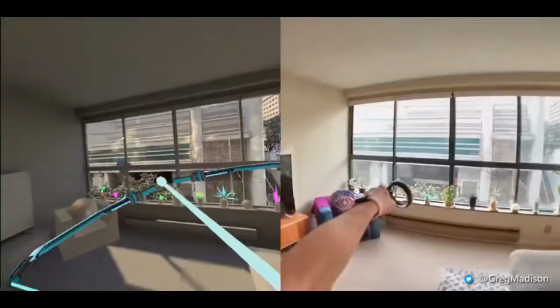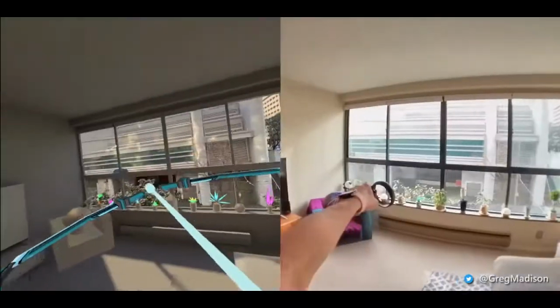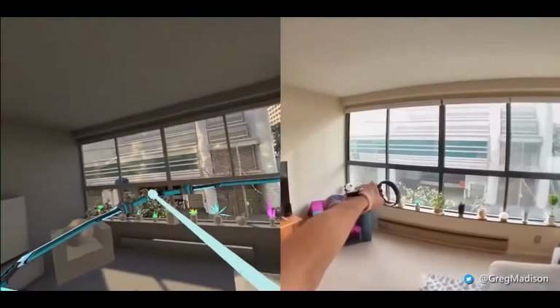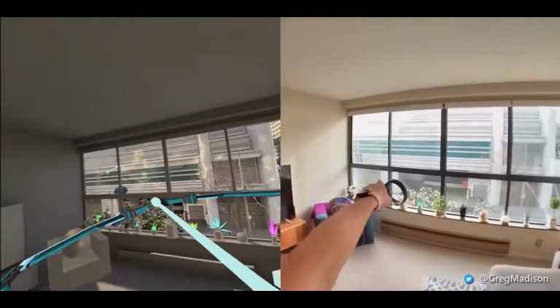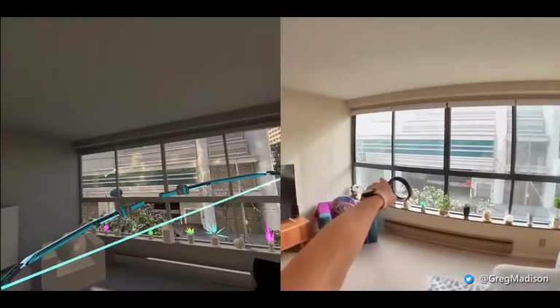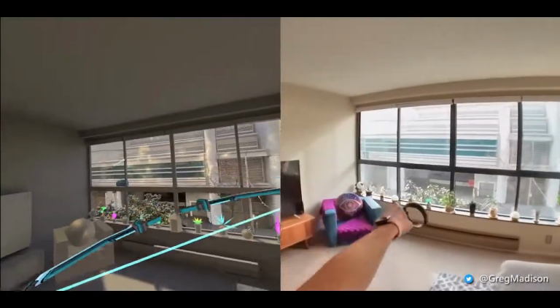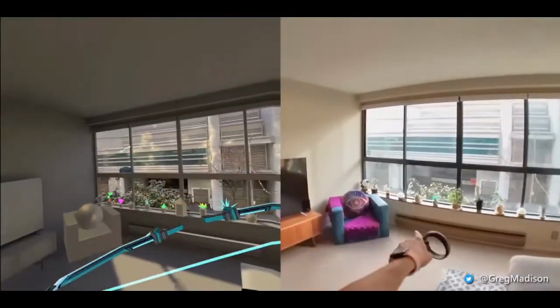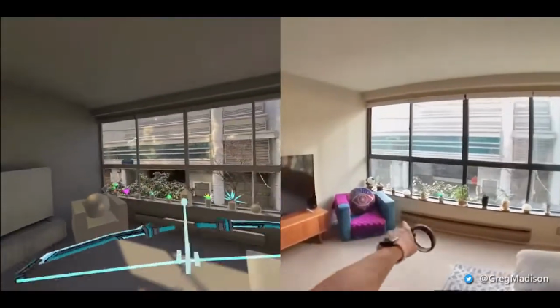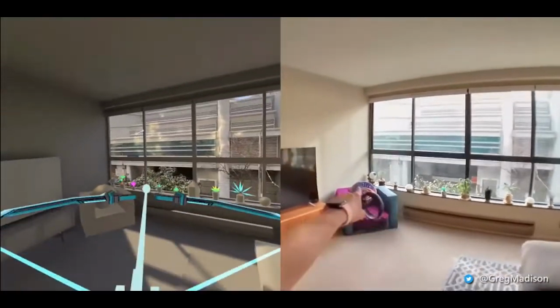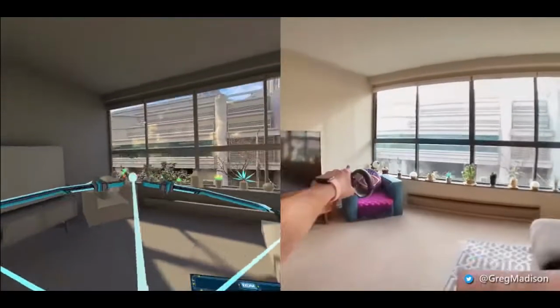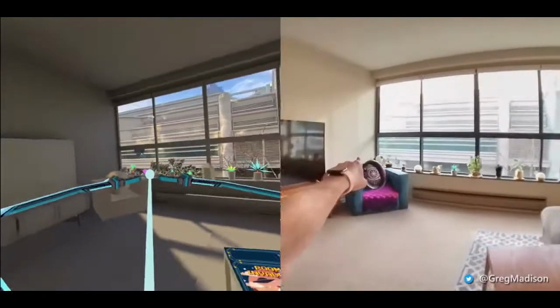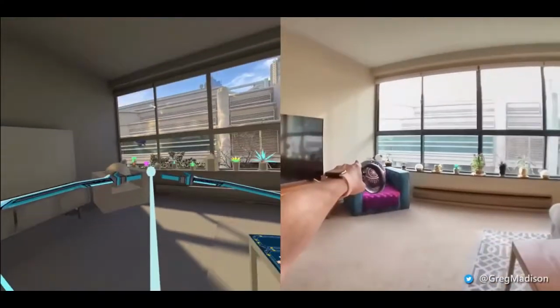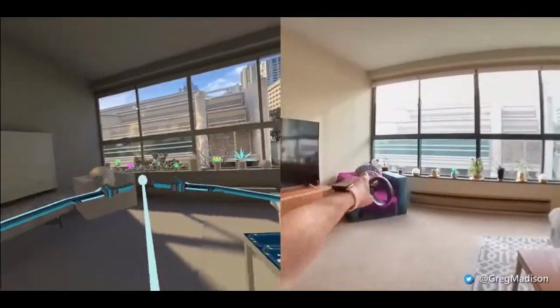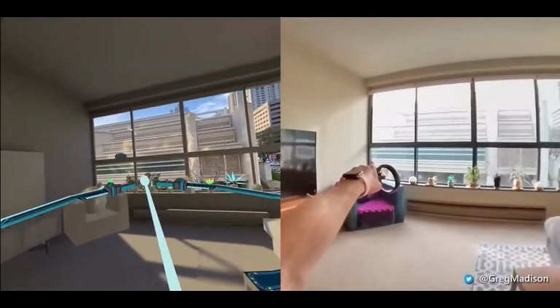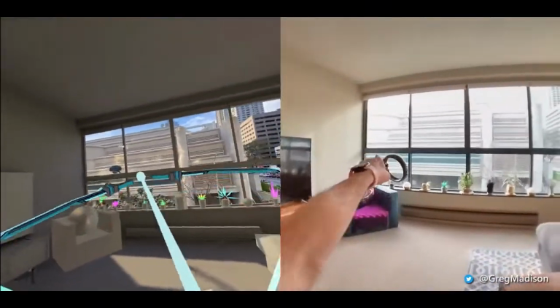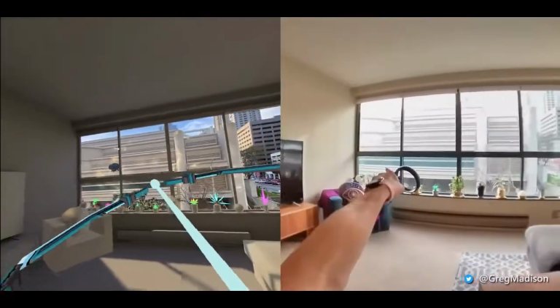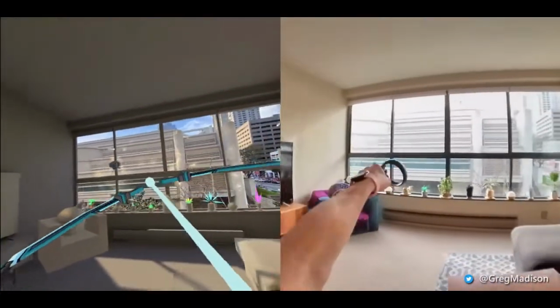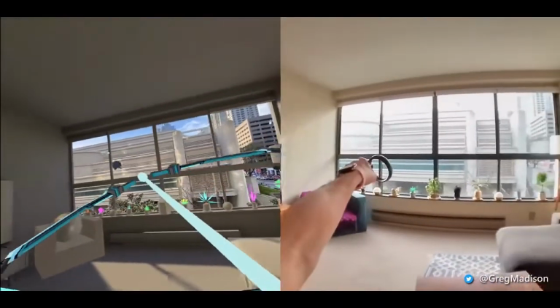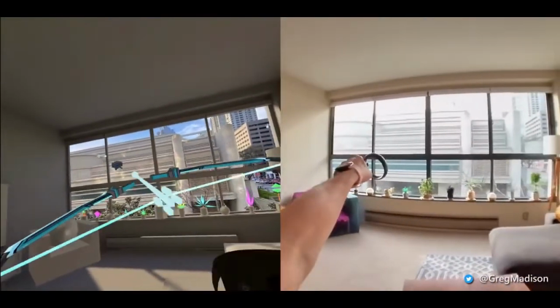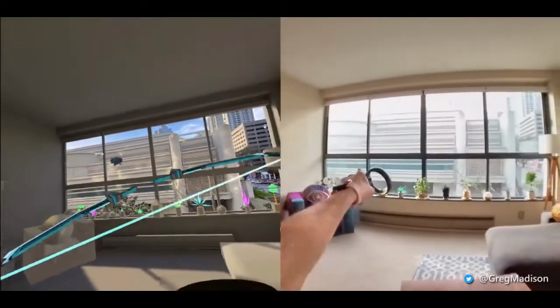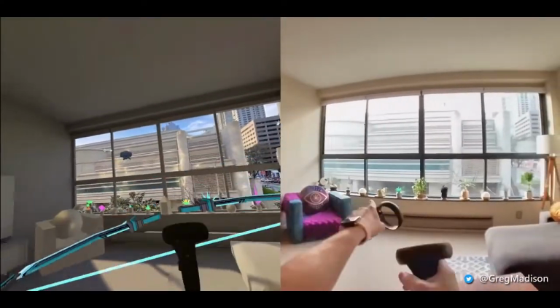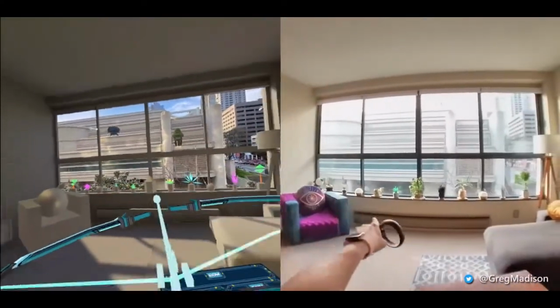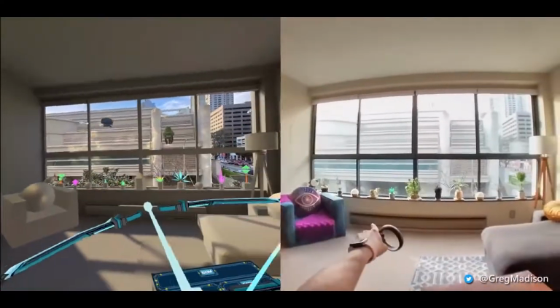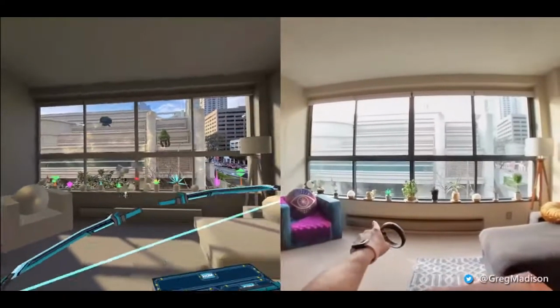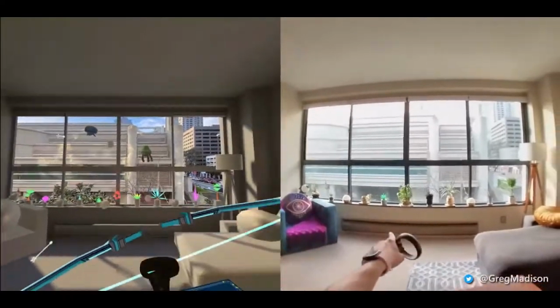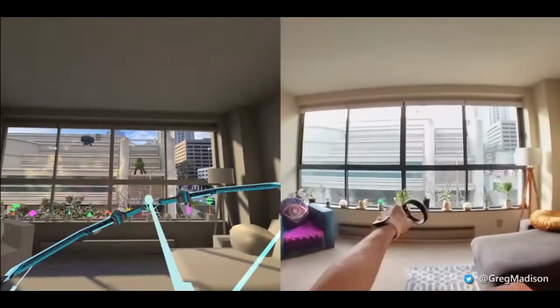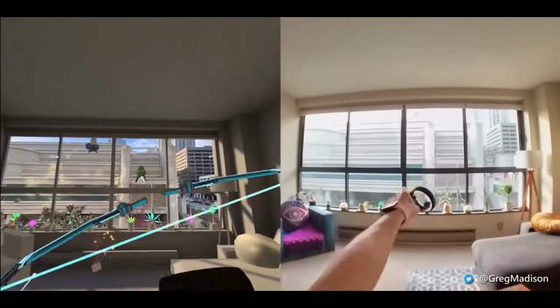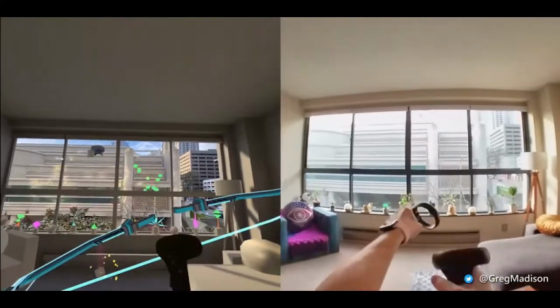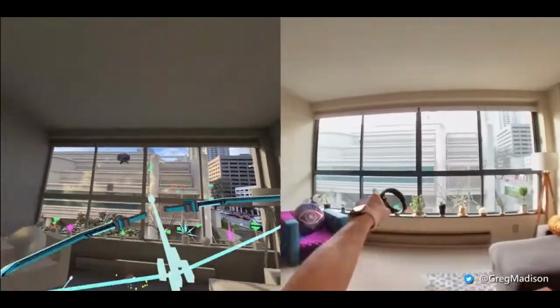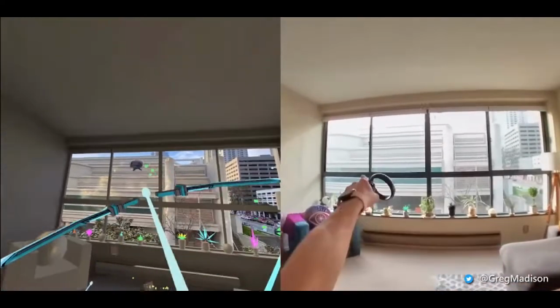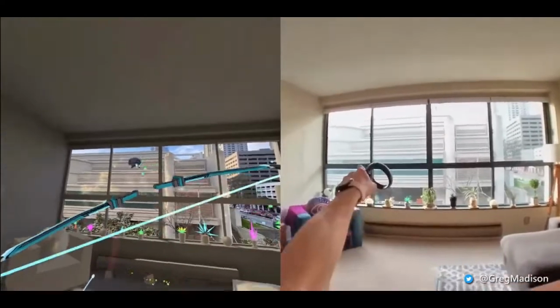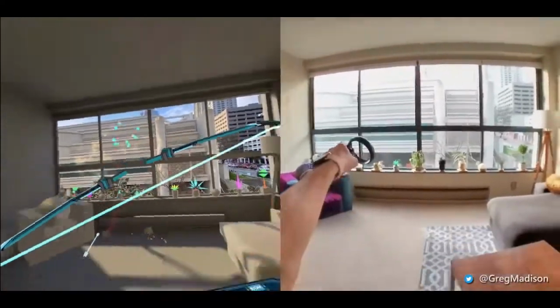This person put their entire room into a virtual reality game so they don't have to worry about bumping into anything.